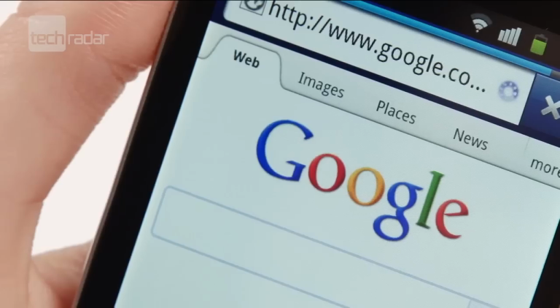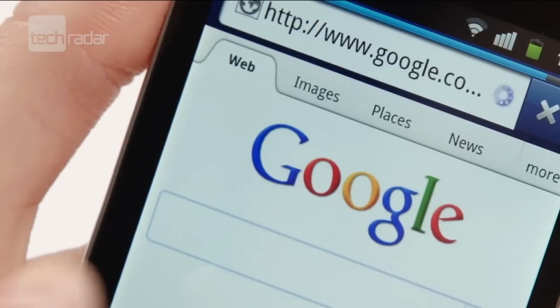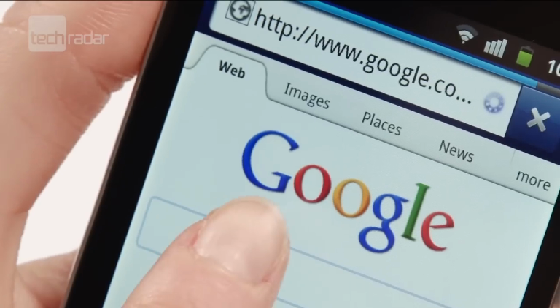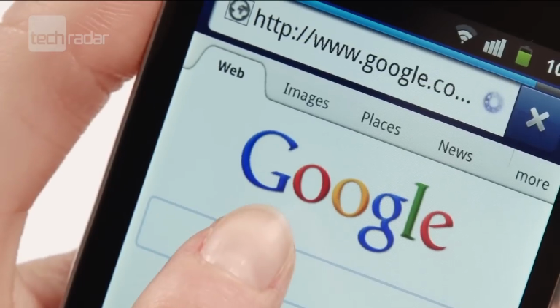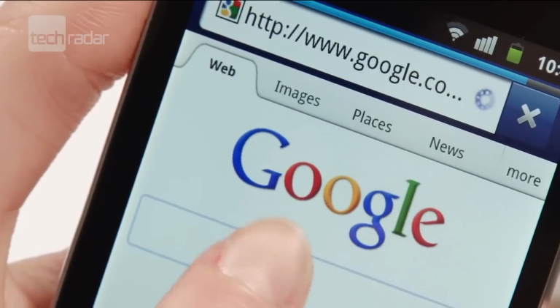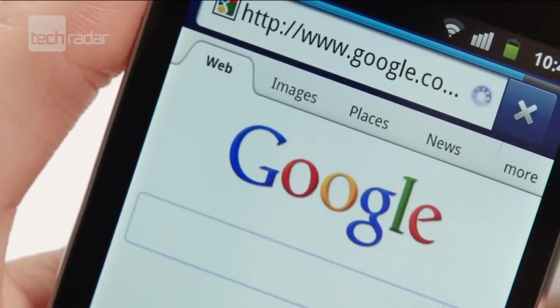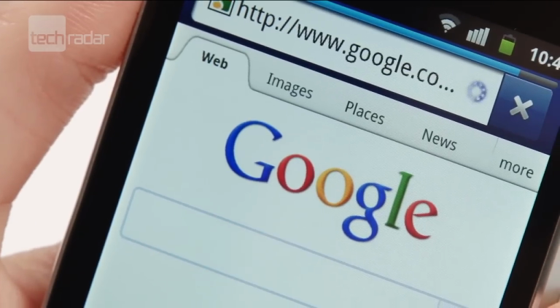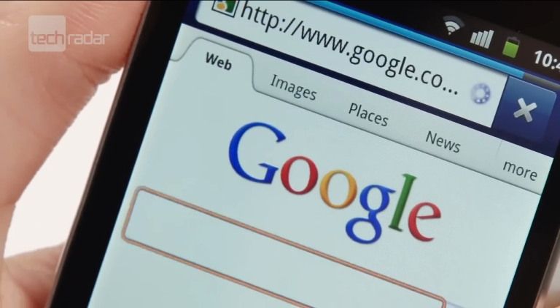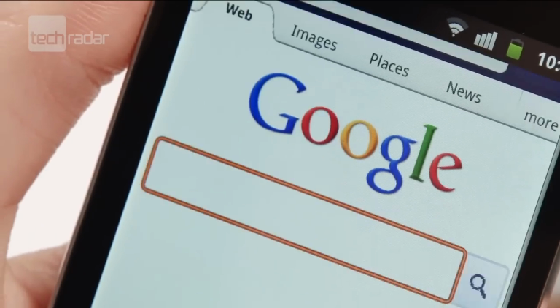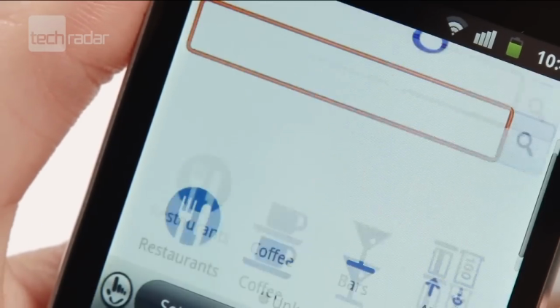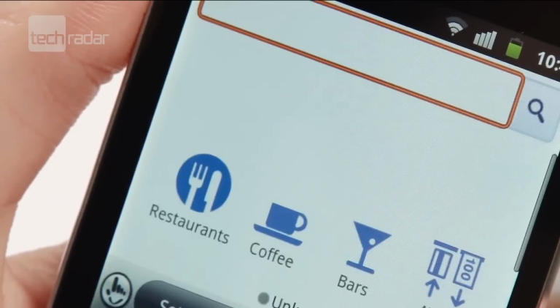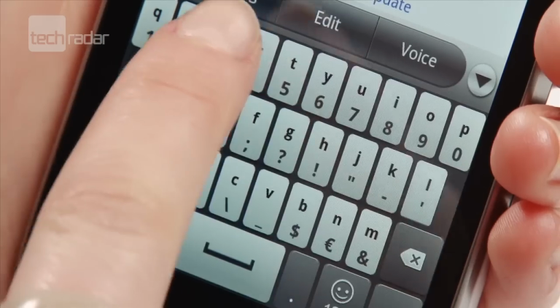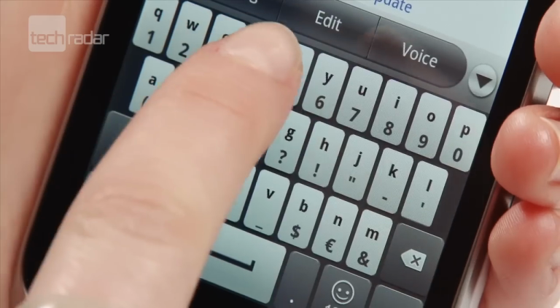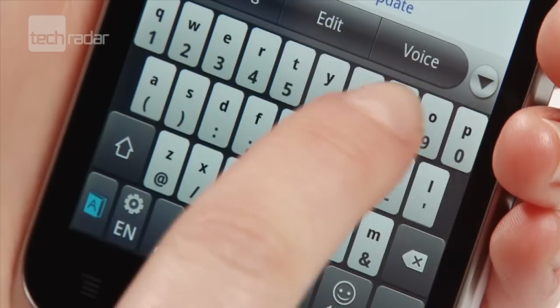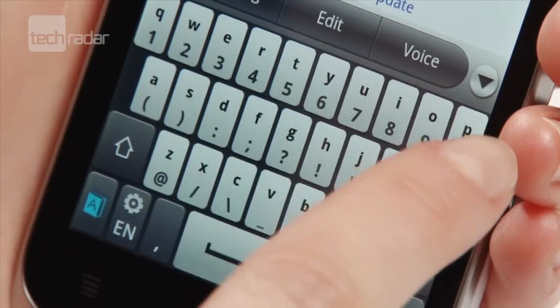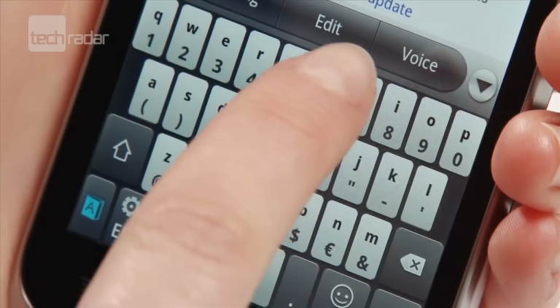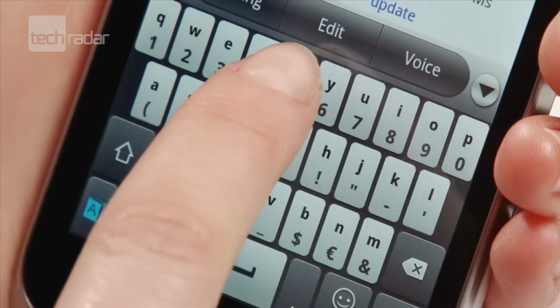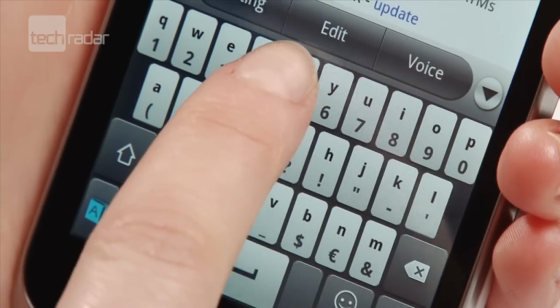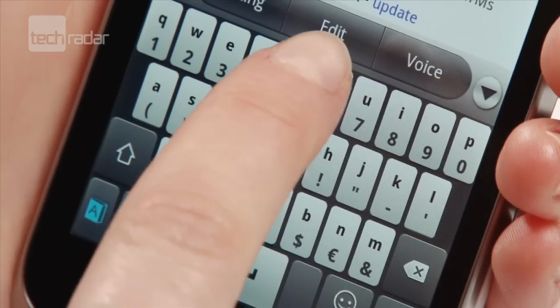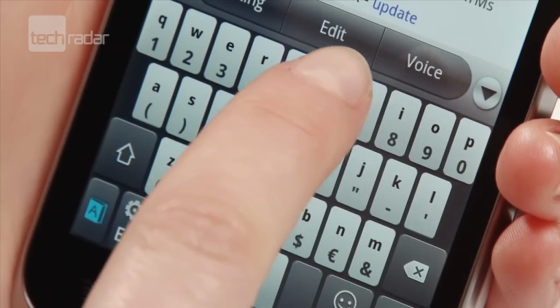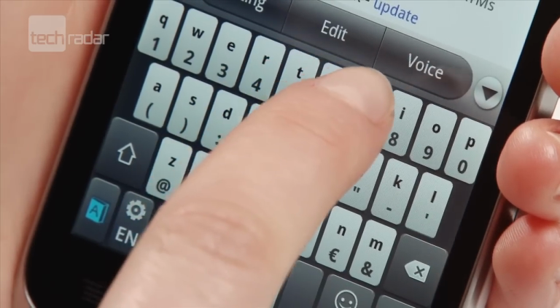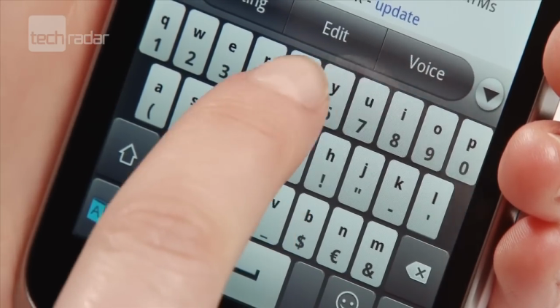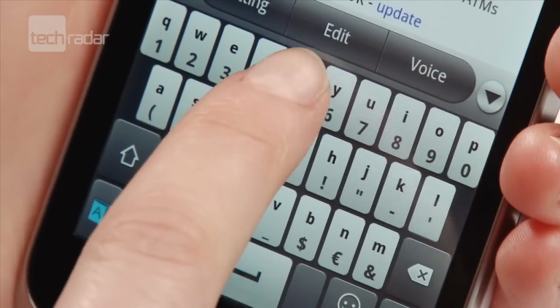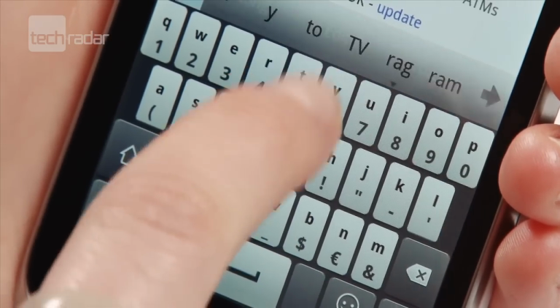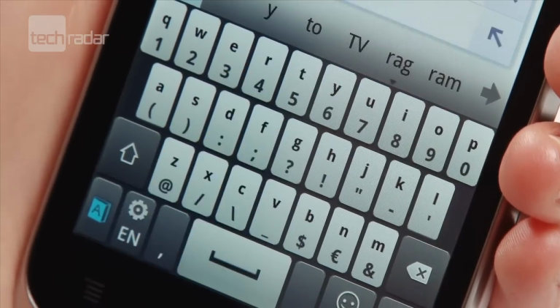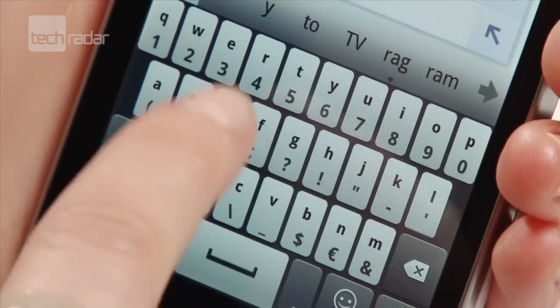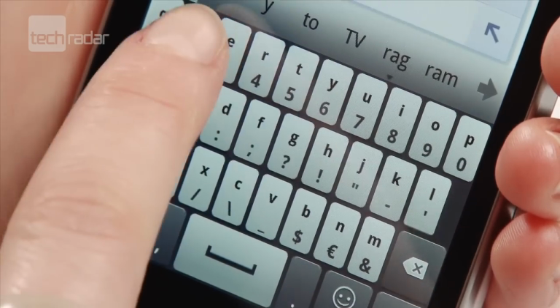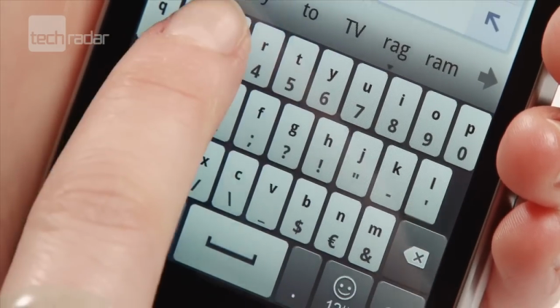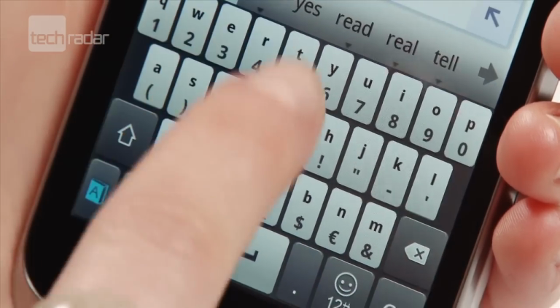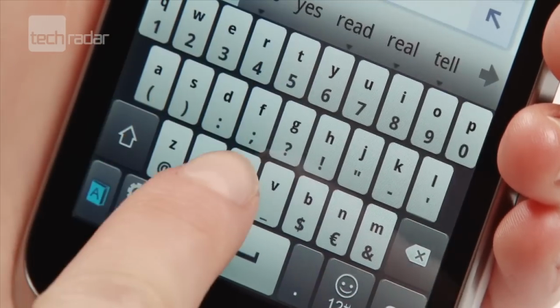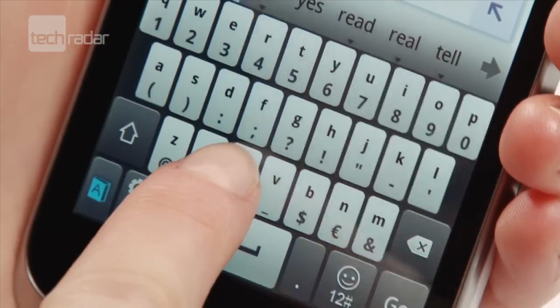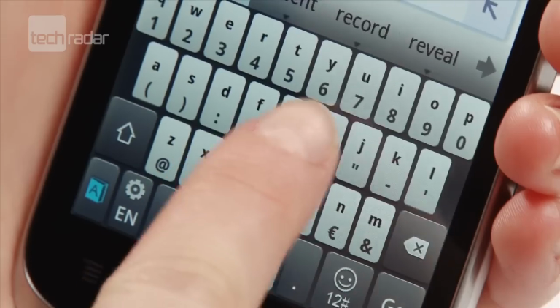In portrait the keys were quite small, and did mean we made mistakes typing, plus the layout of the keyboard wasn't the easiest to navigate.